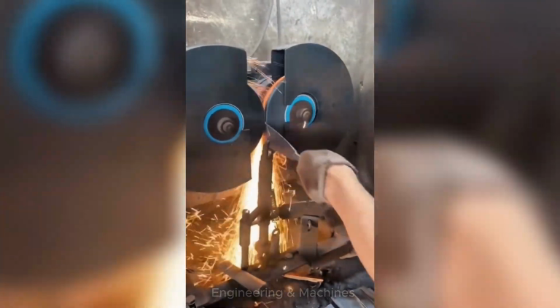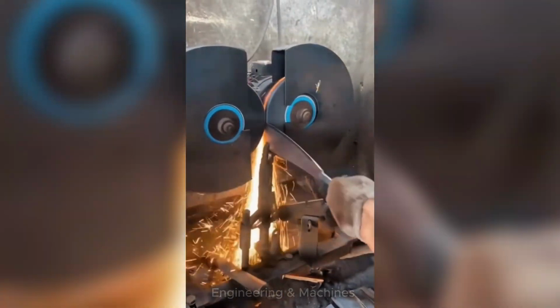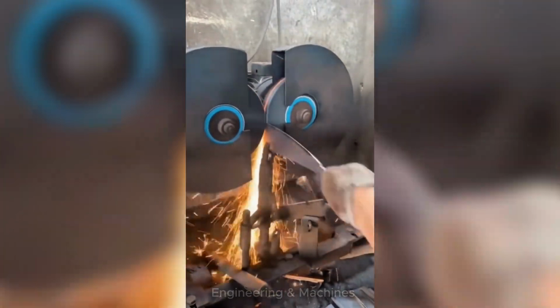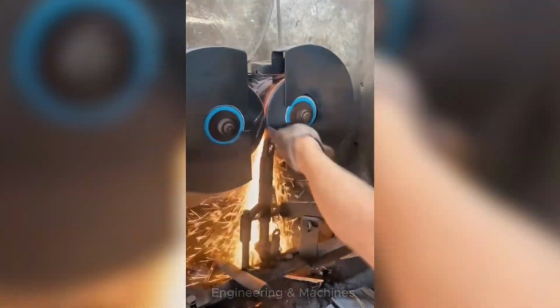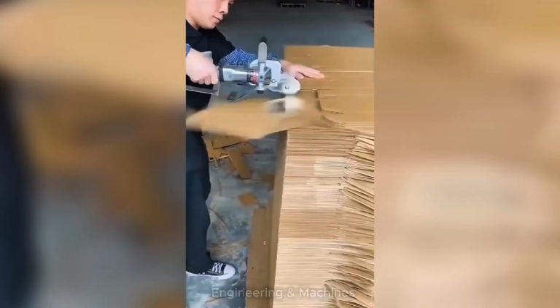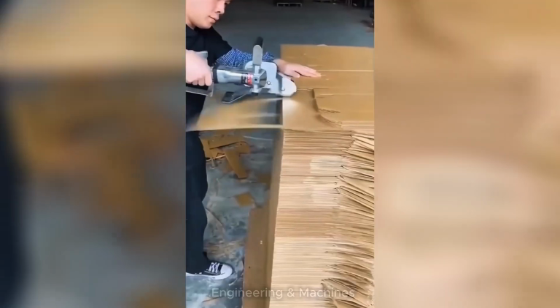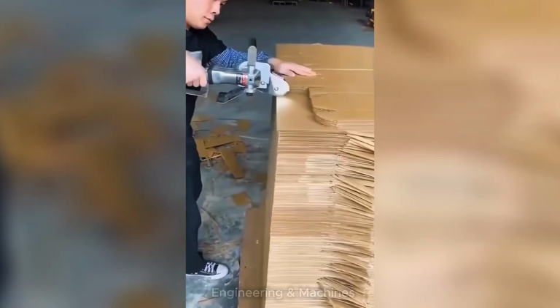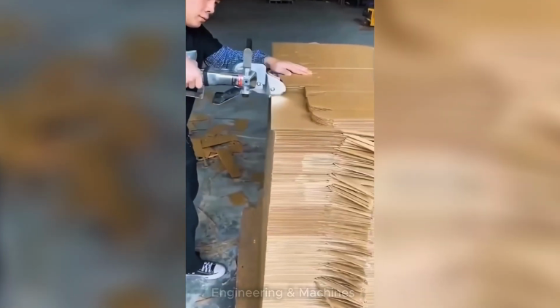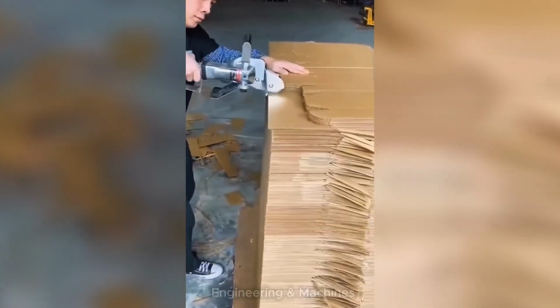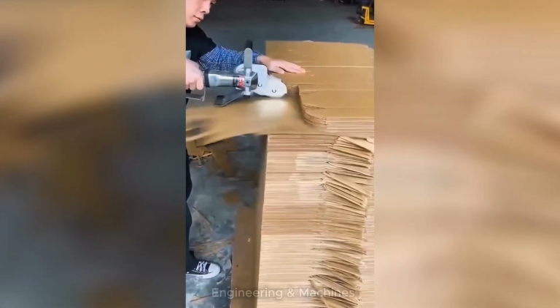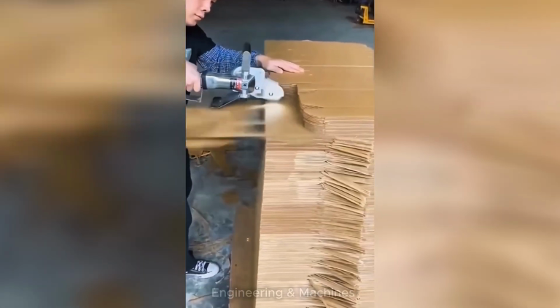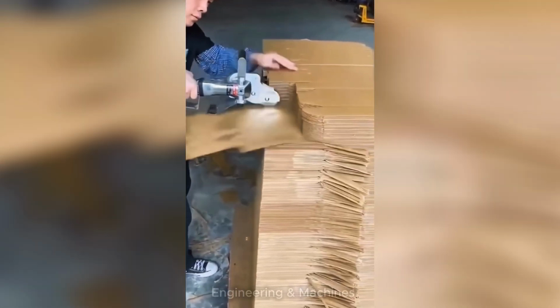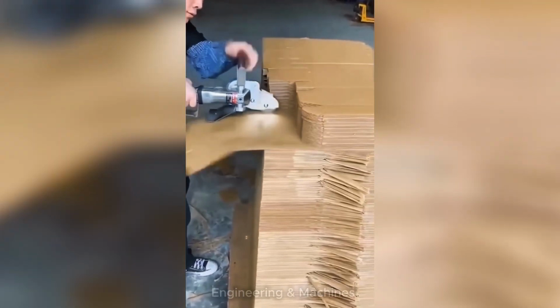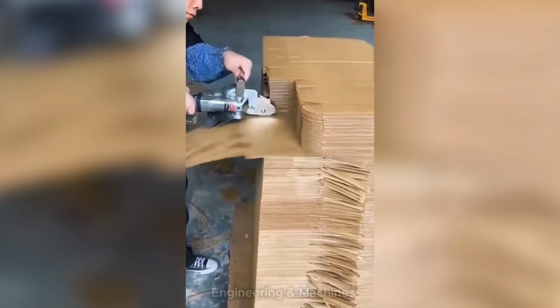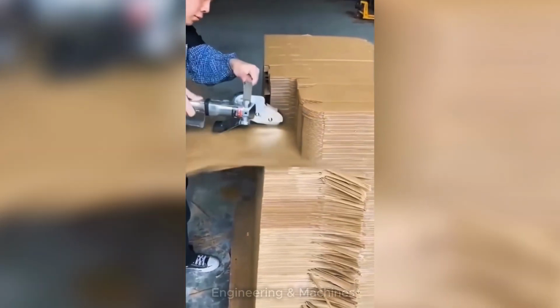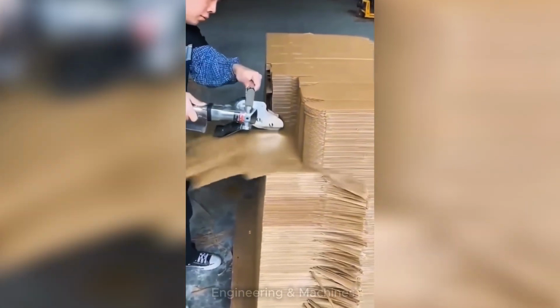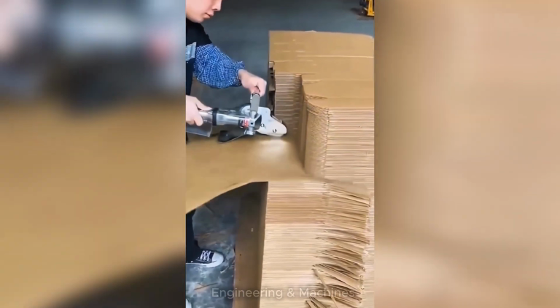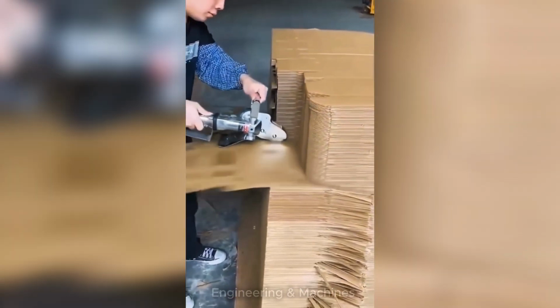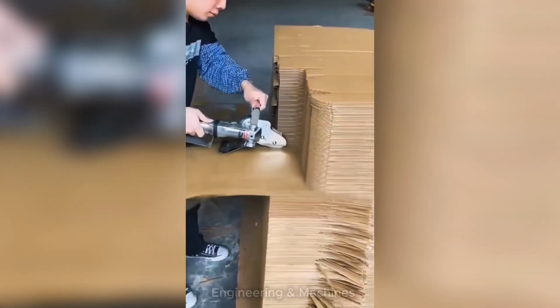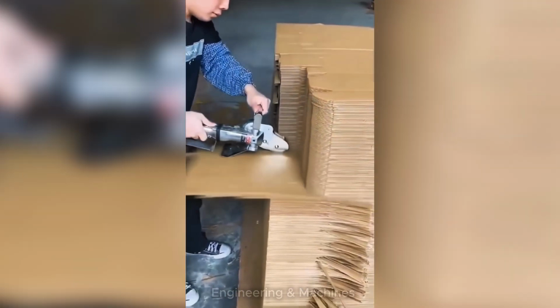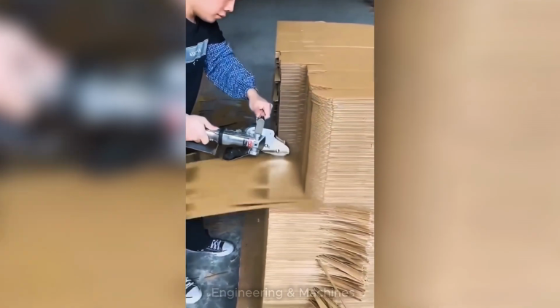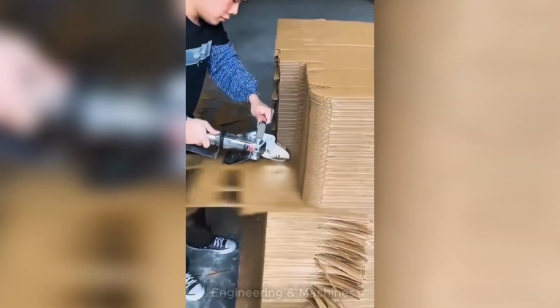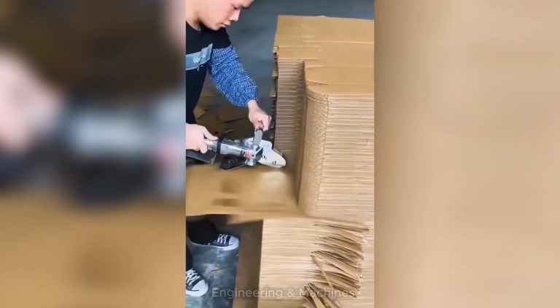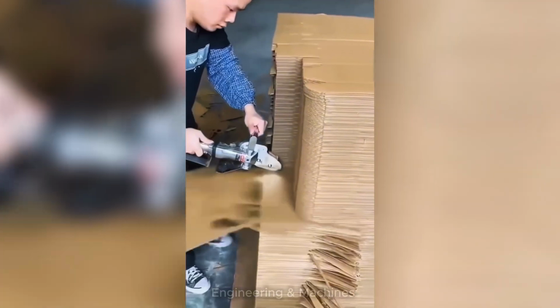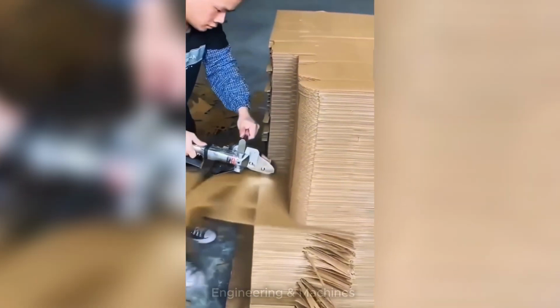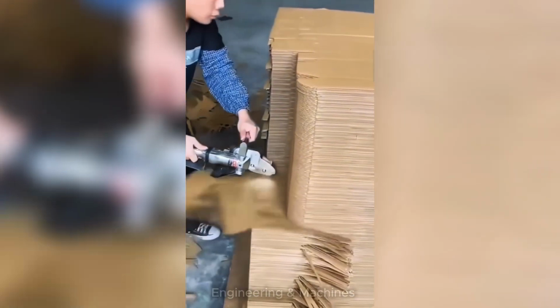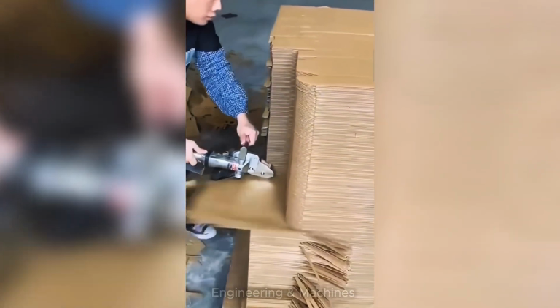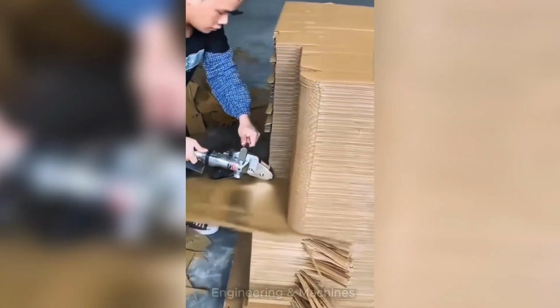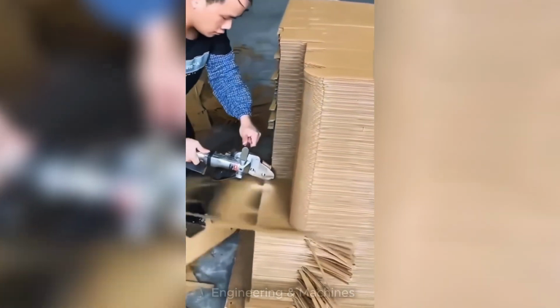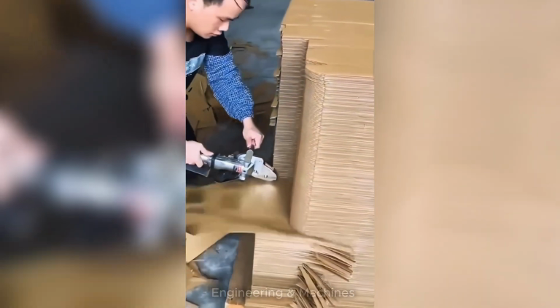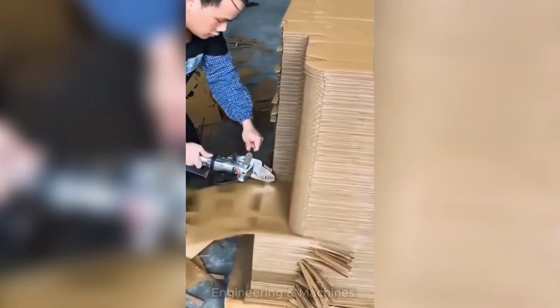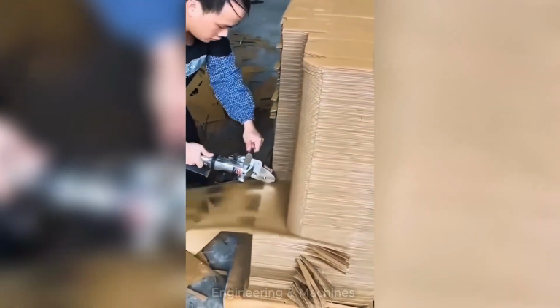This is how this machine cuts cardboard — fast, precise, and effortlessly.